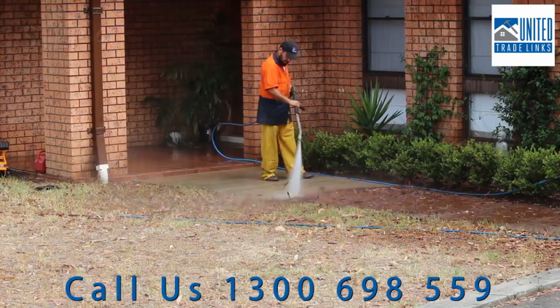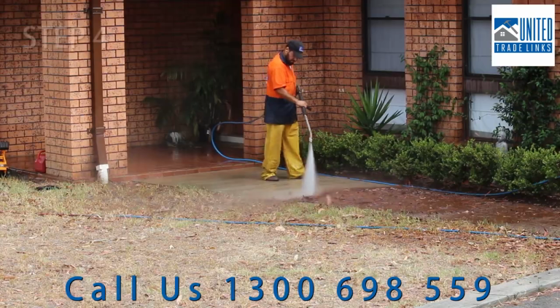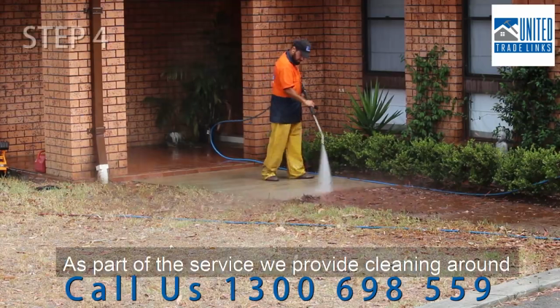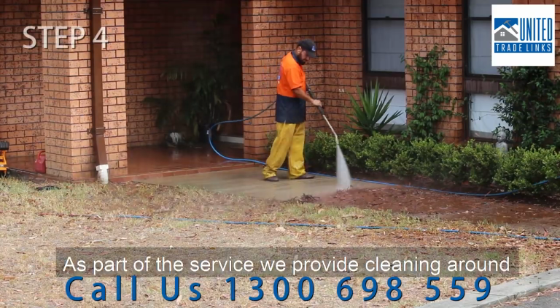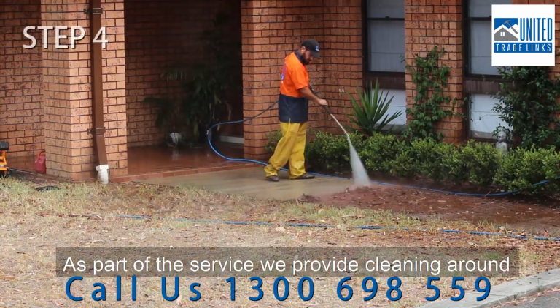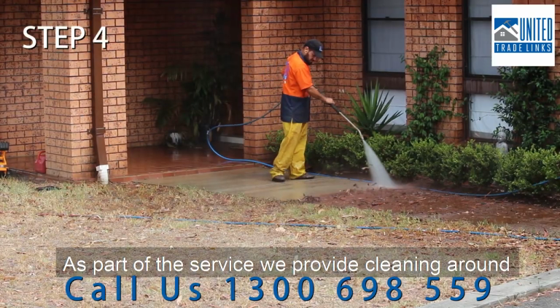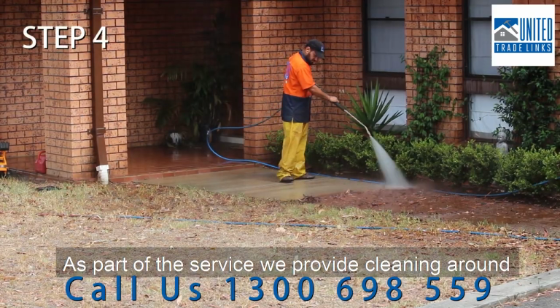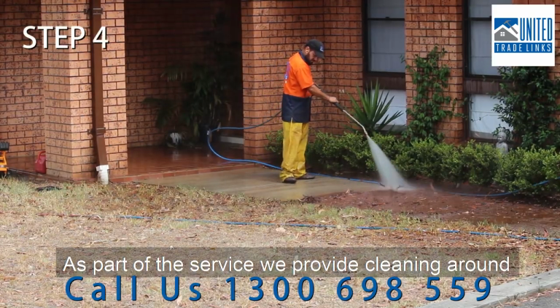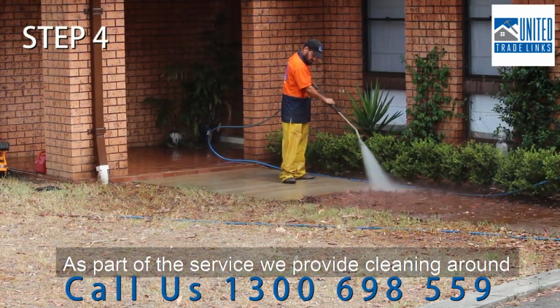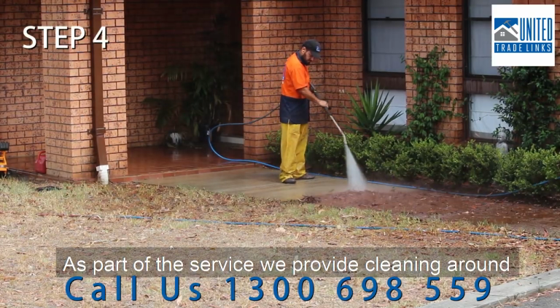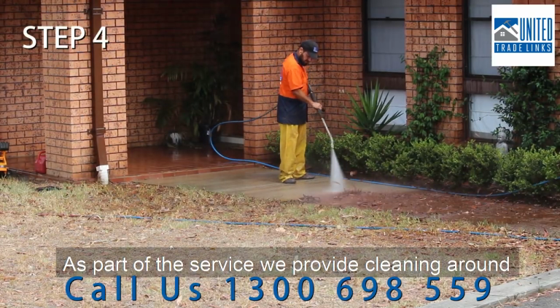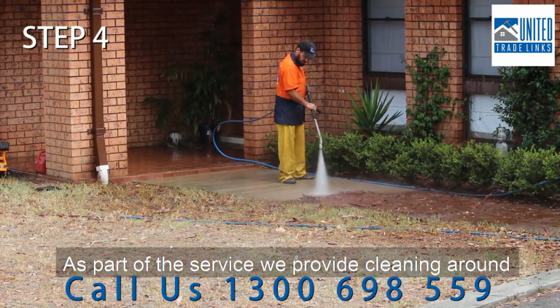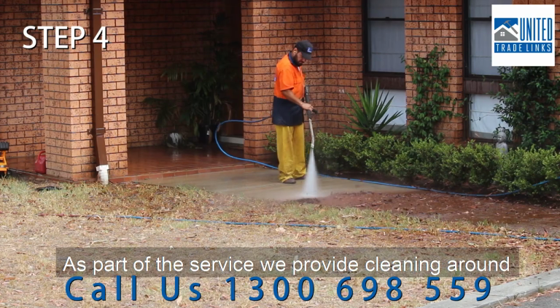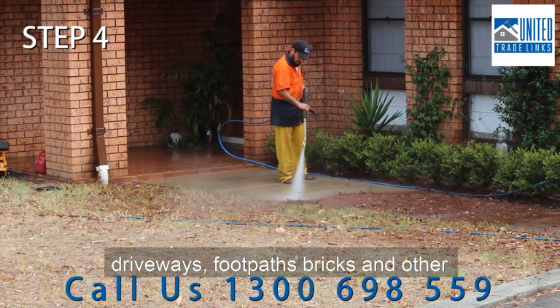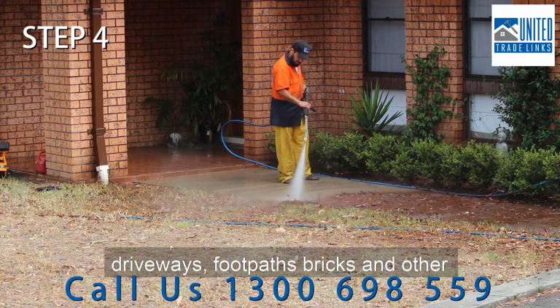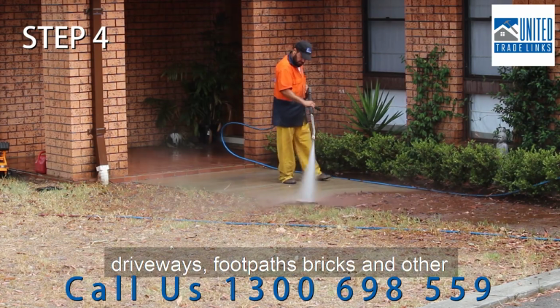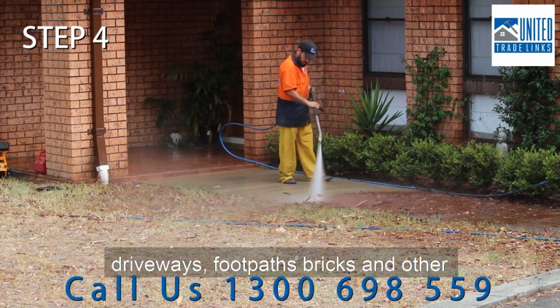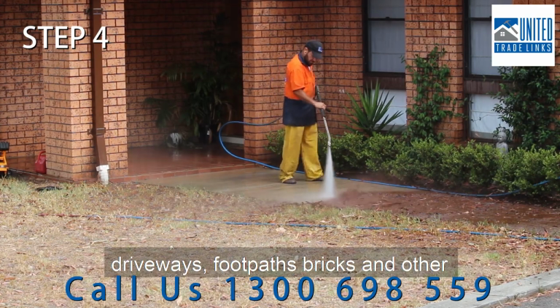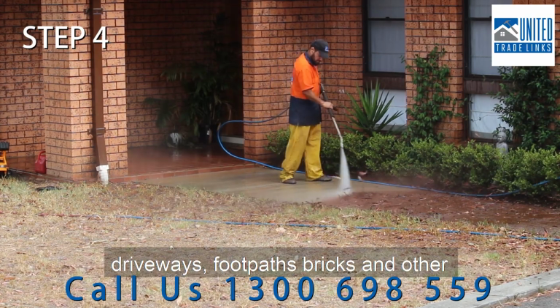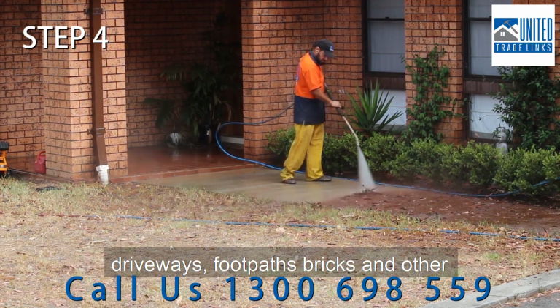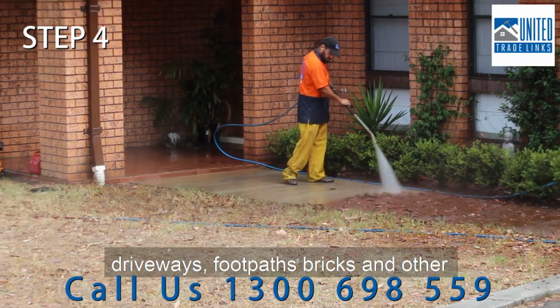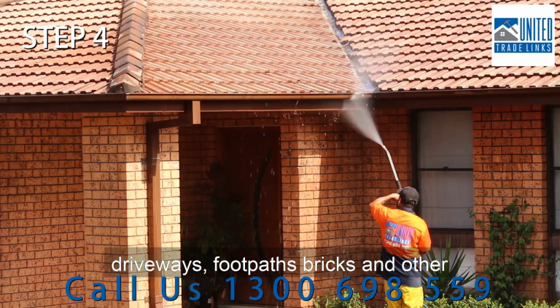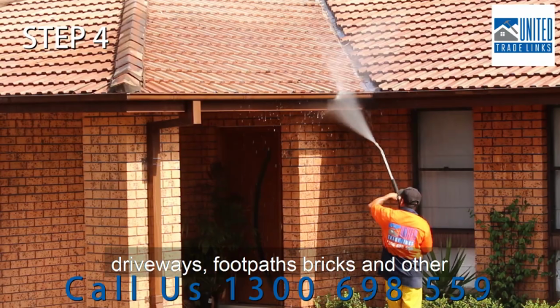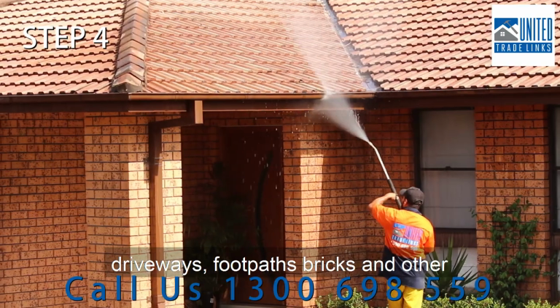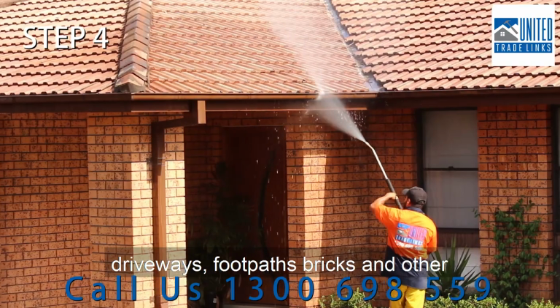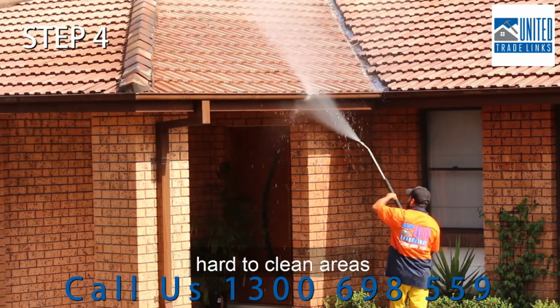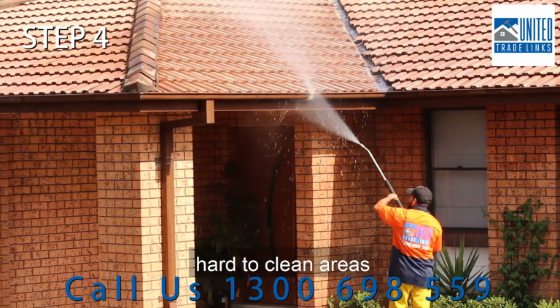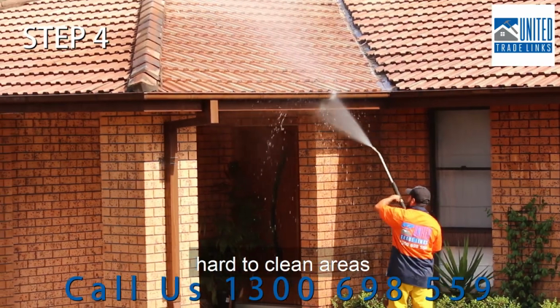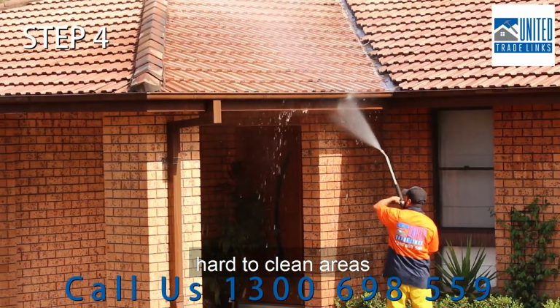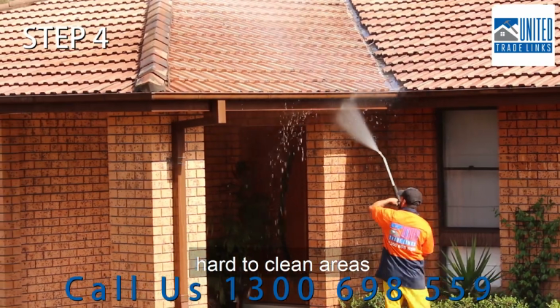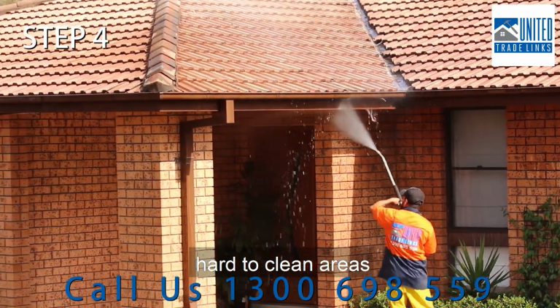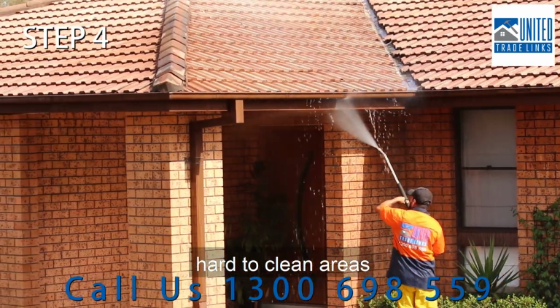As part of the service we provide cleaning around driveways, footpaths, bricks and other hard to clean areas.